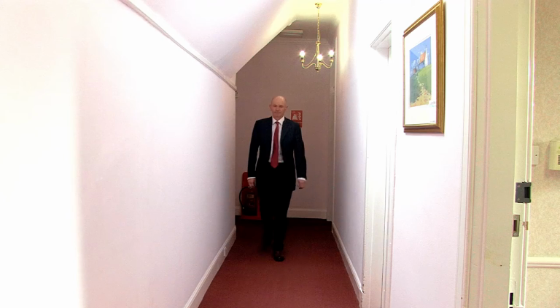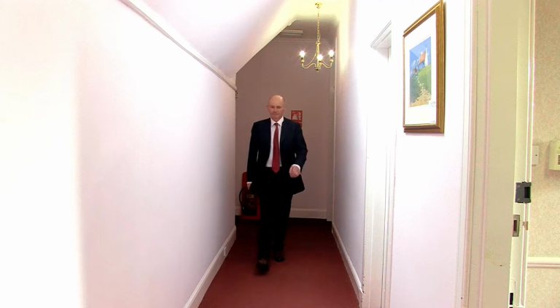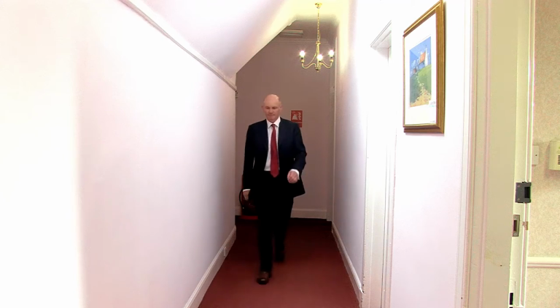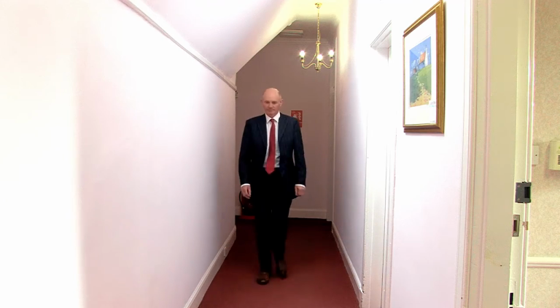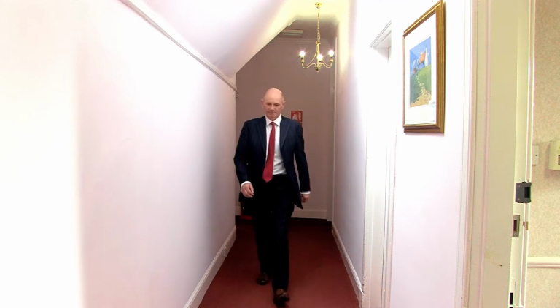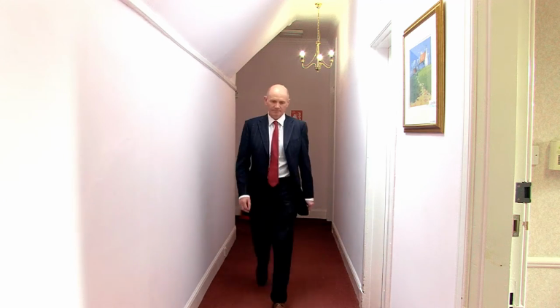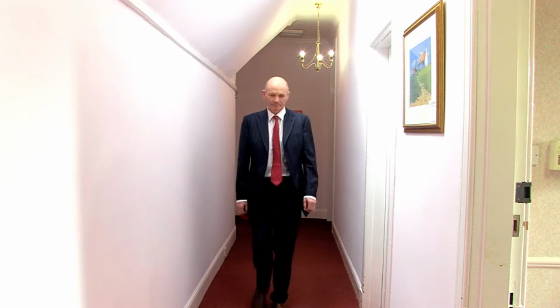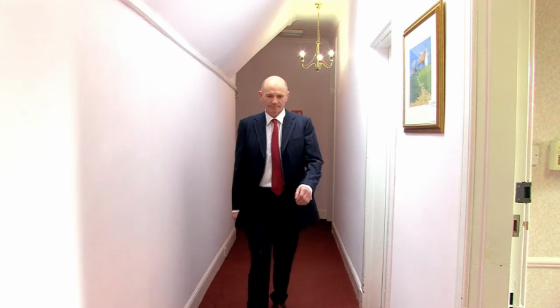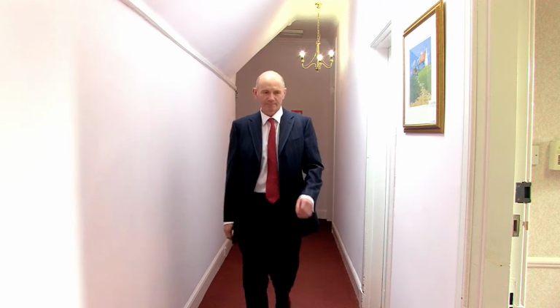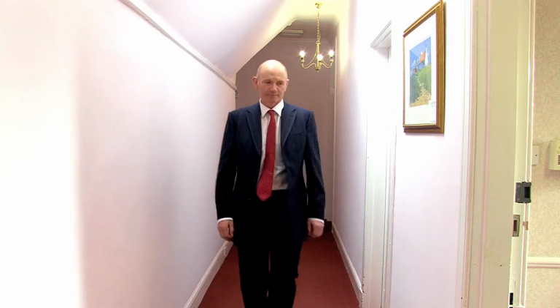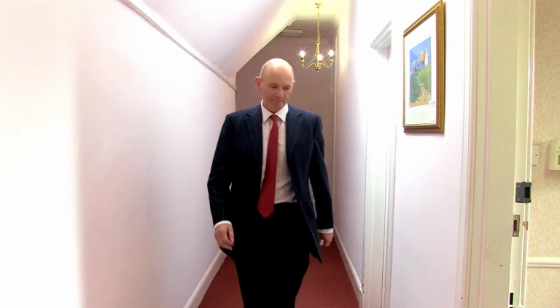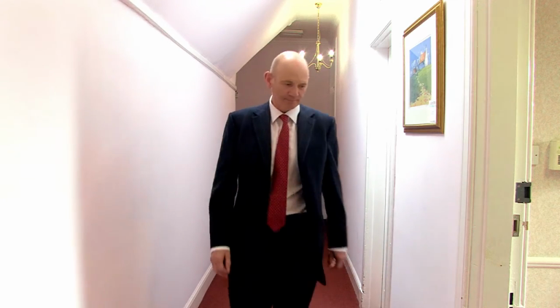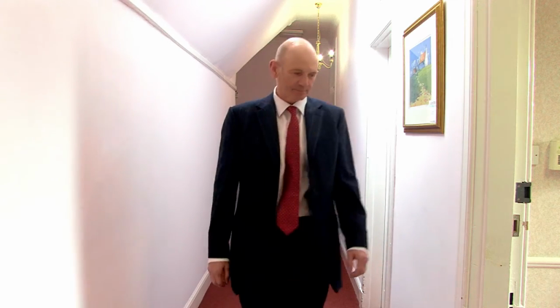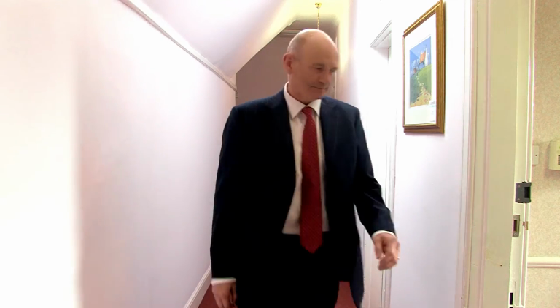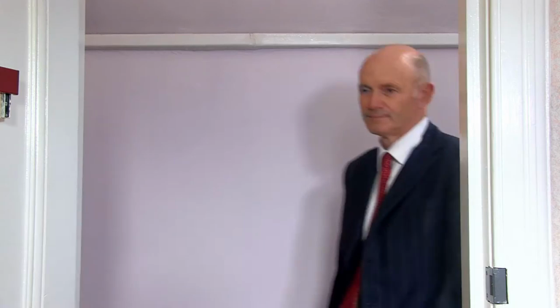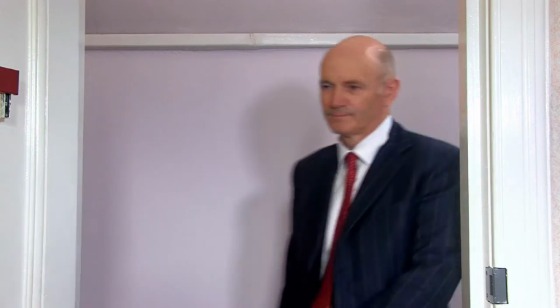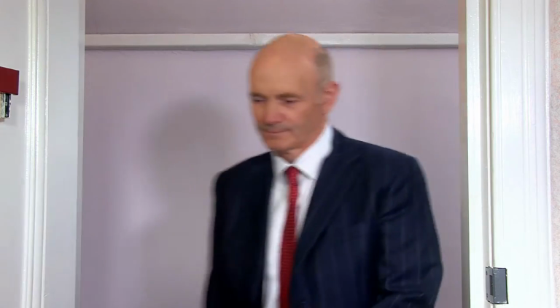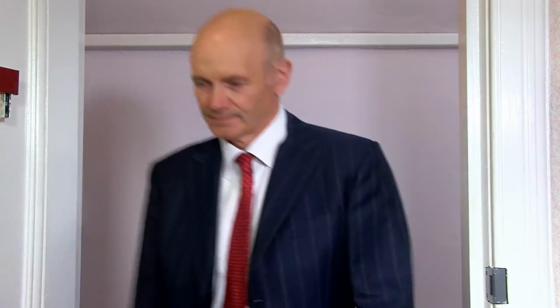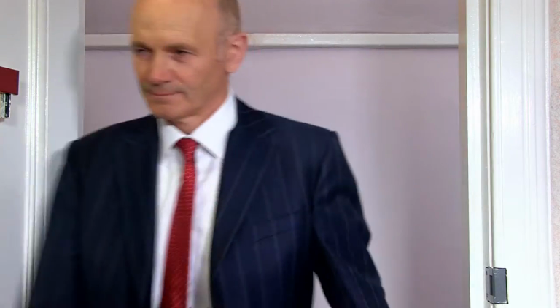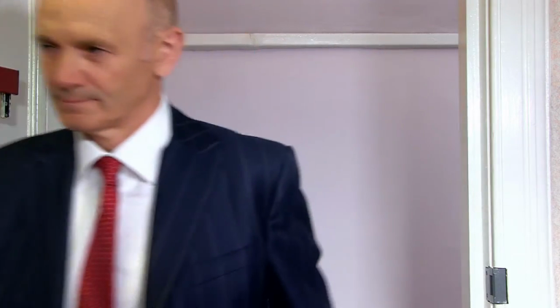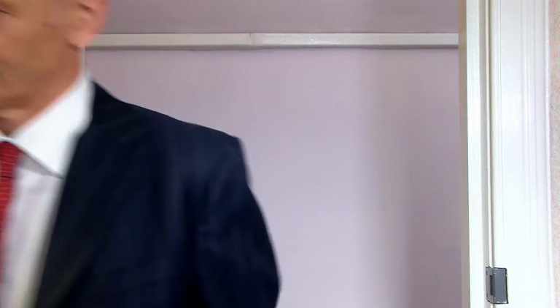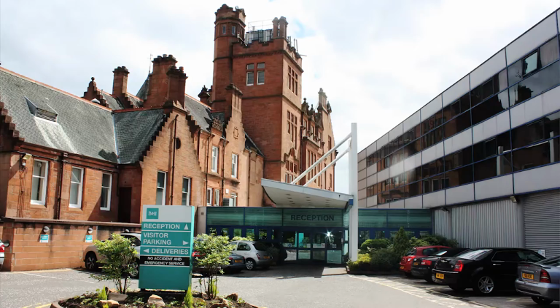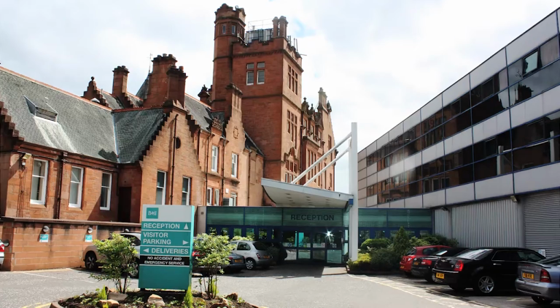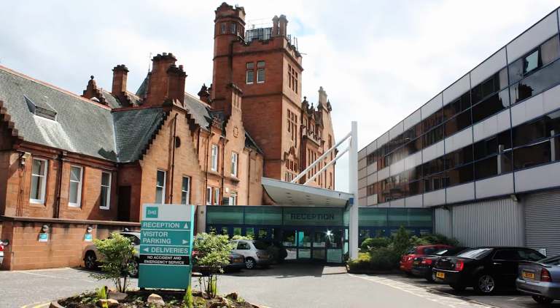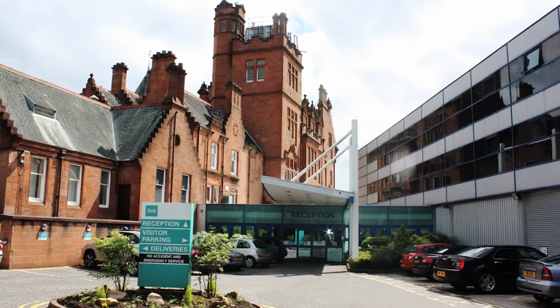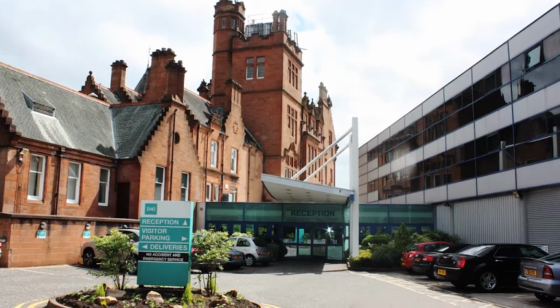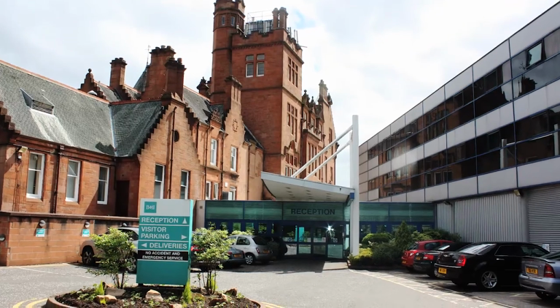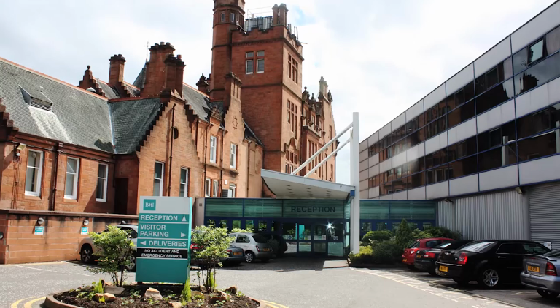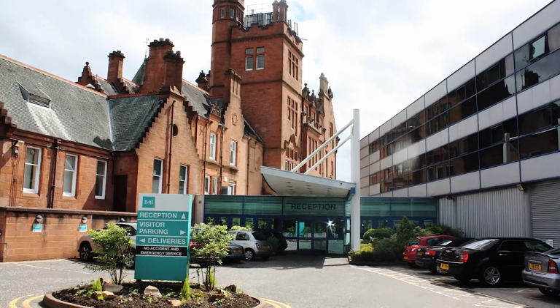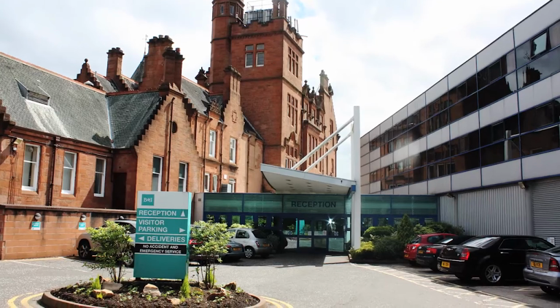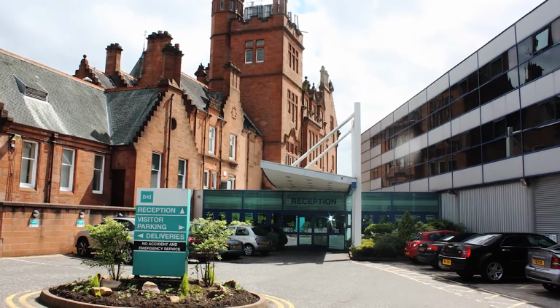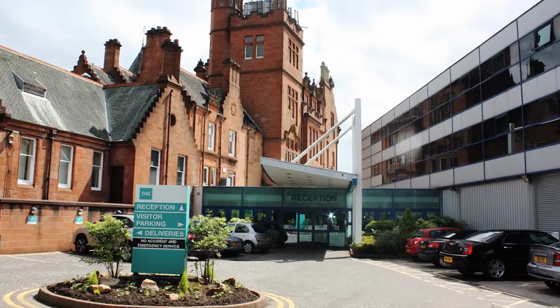Hello, my name is Dr. Robert Heard. I'm a consultant dermatologist at Ross Hall Hospital in Glasgow.